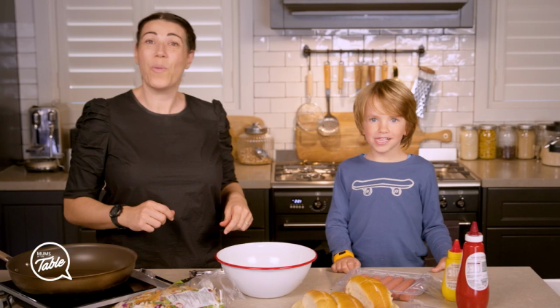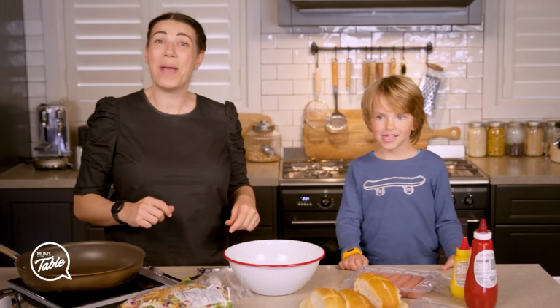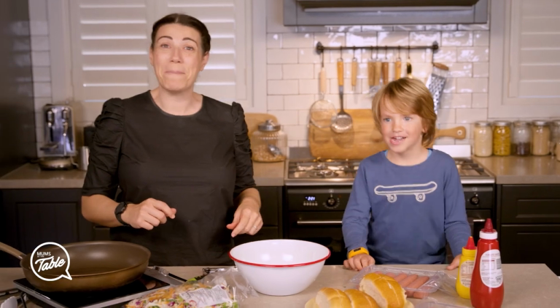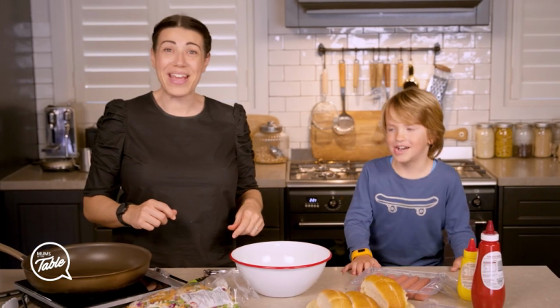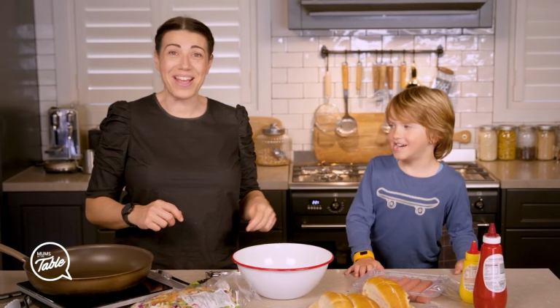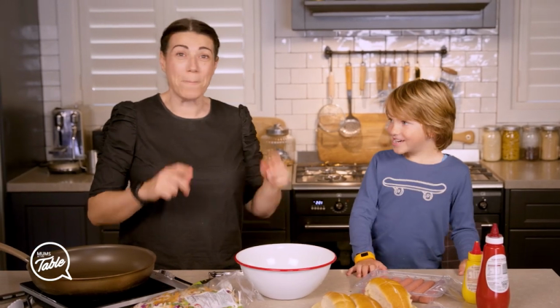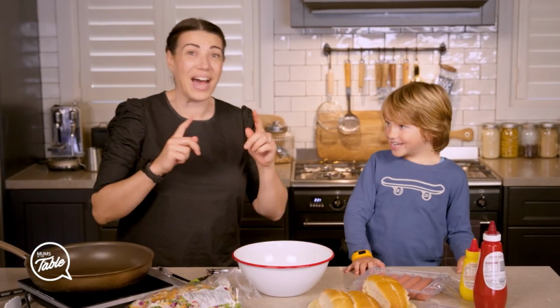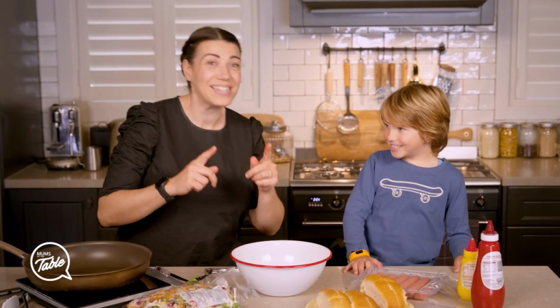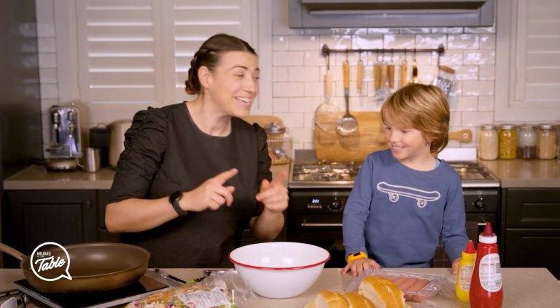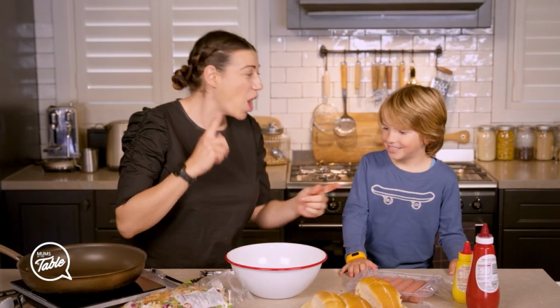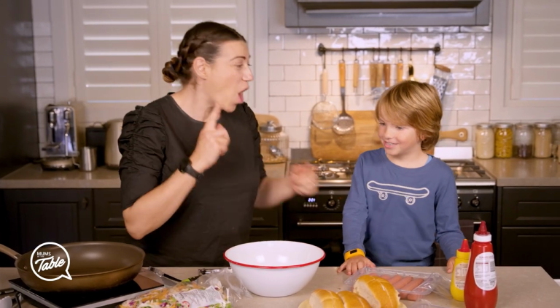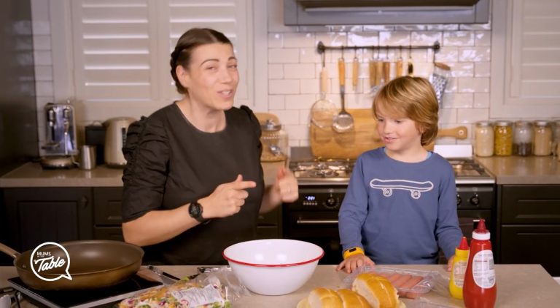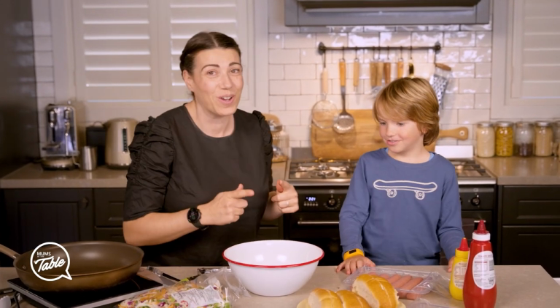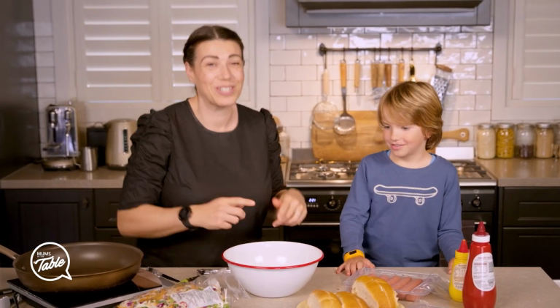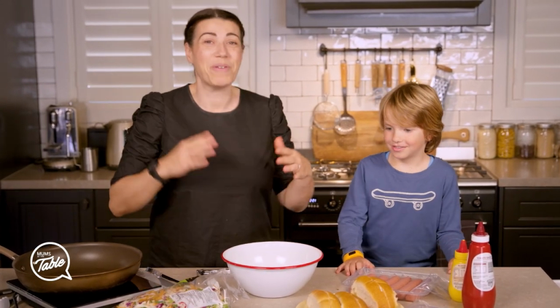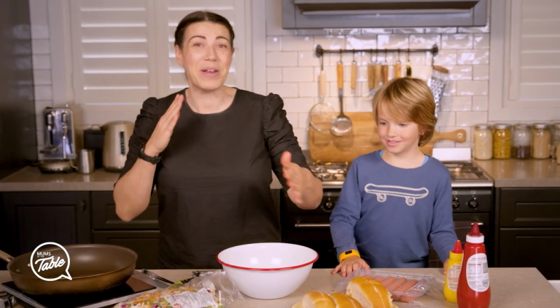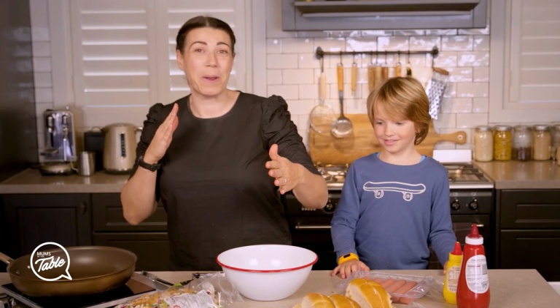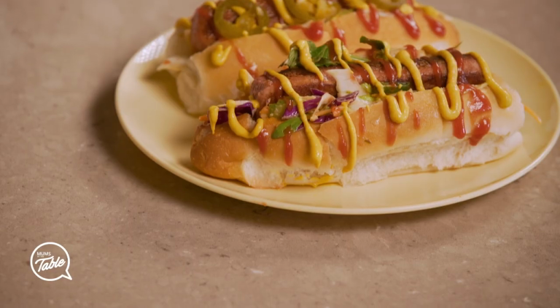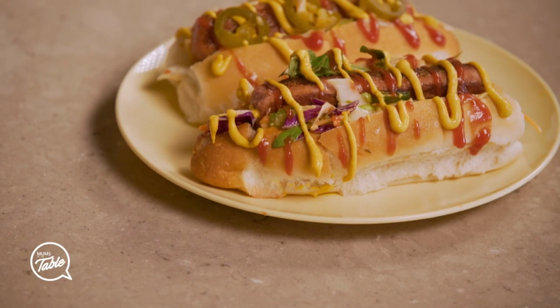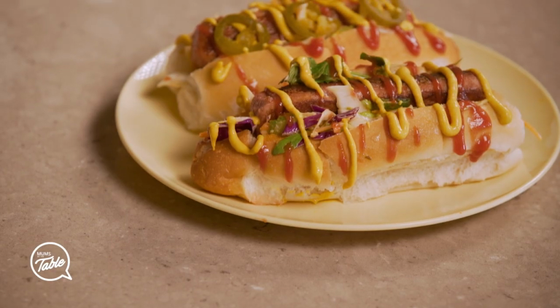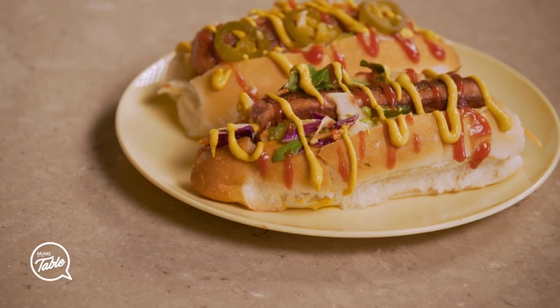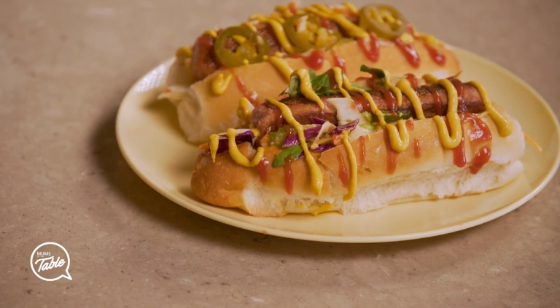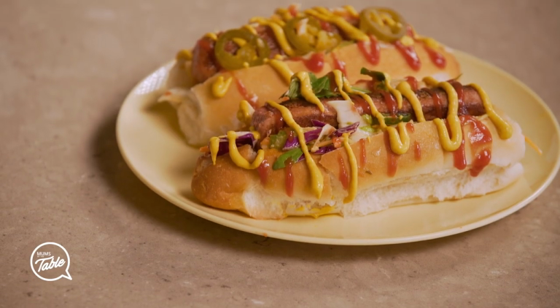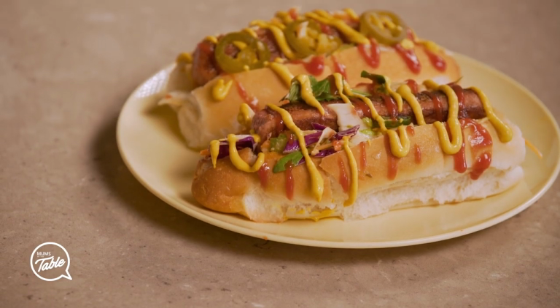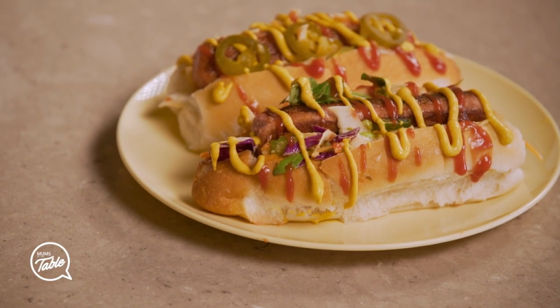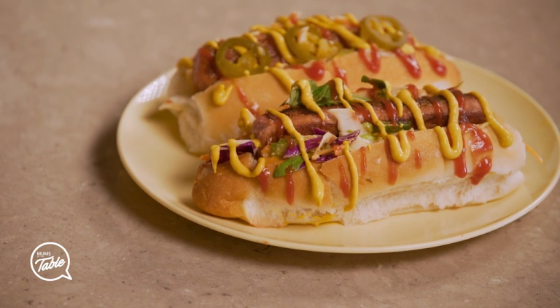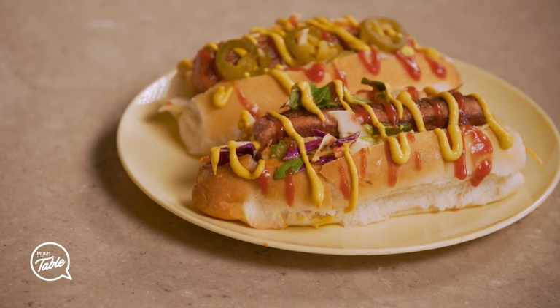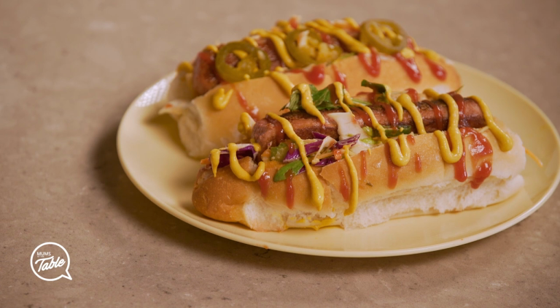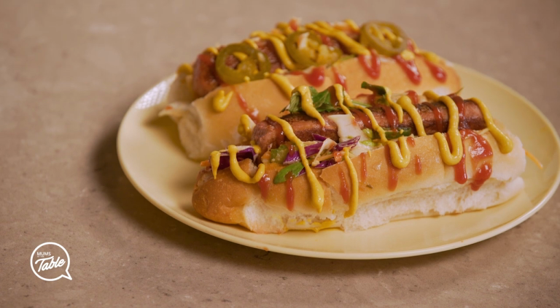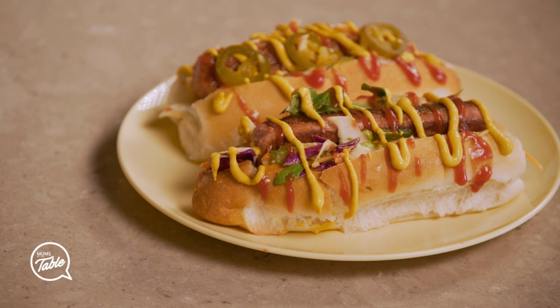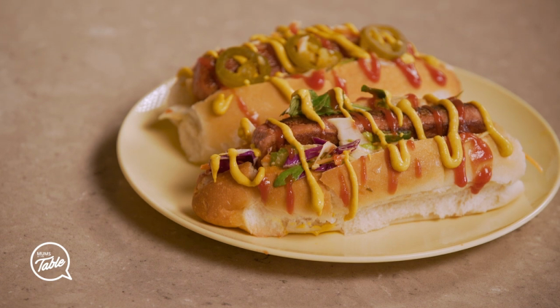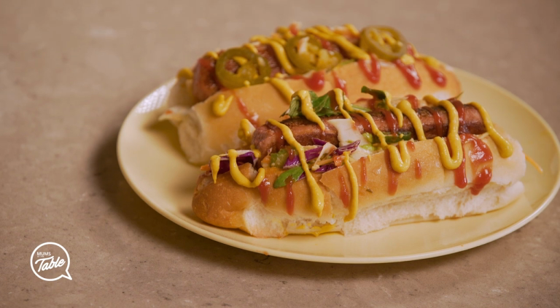We are making party hot dogs. So we've been on a party roll. We're using vegetarian sausages.